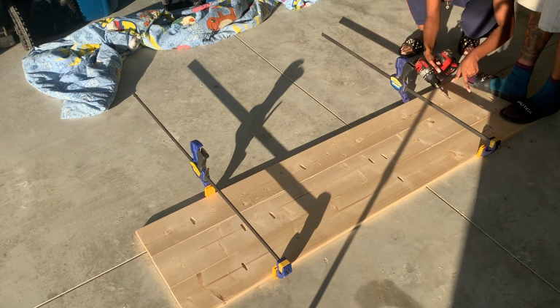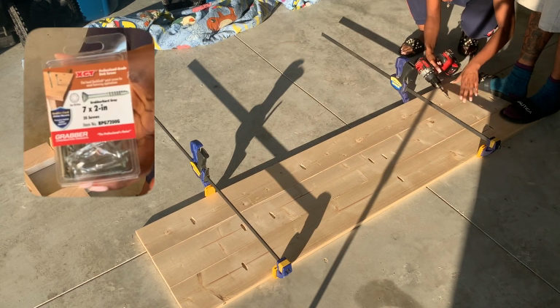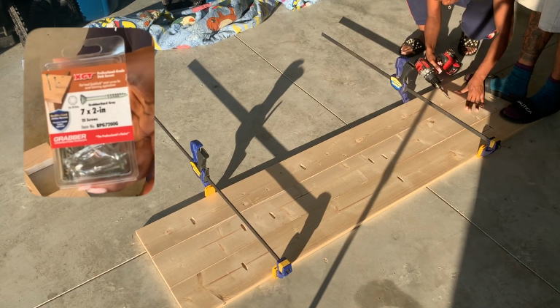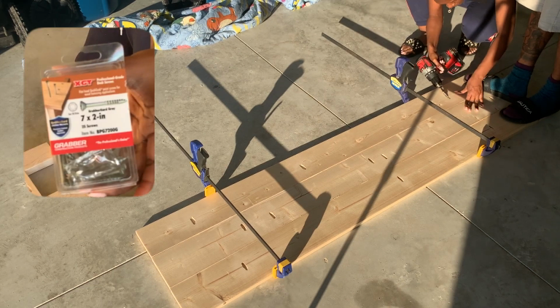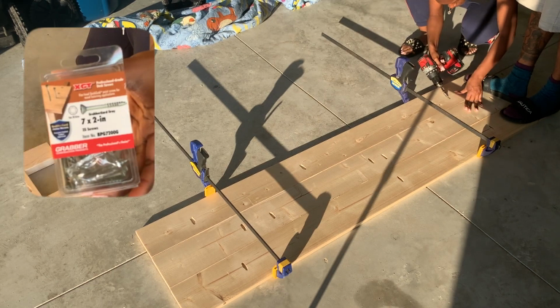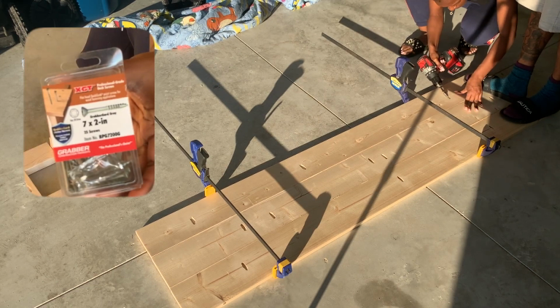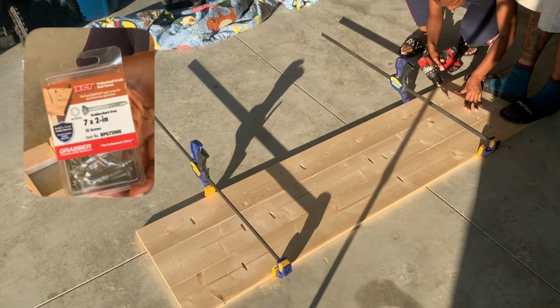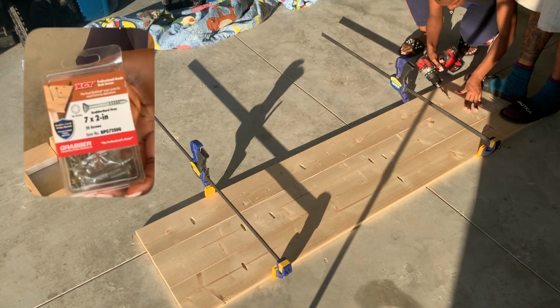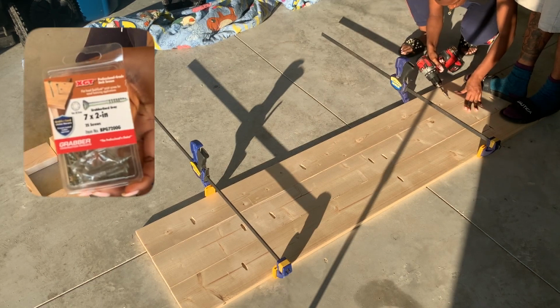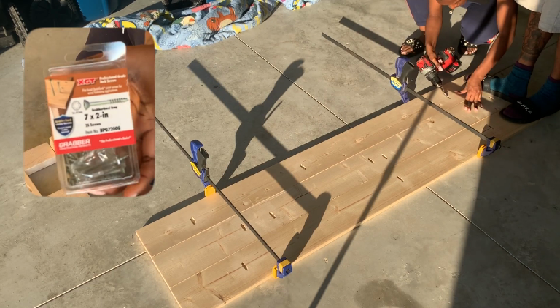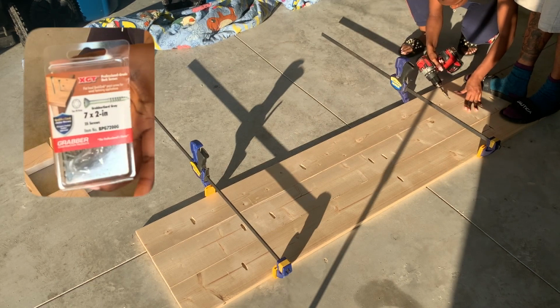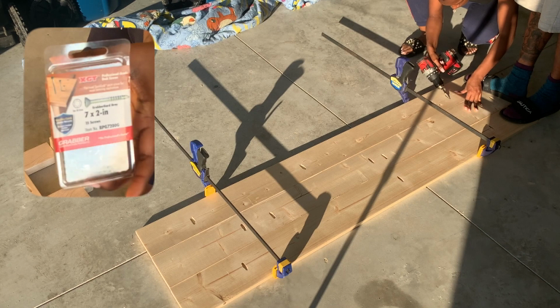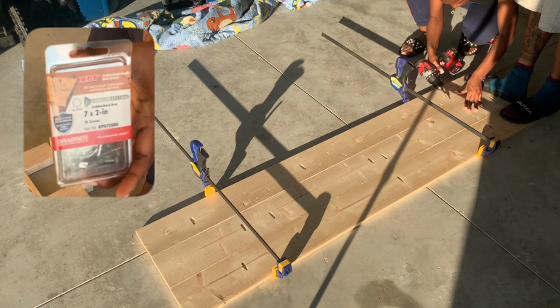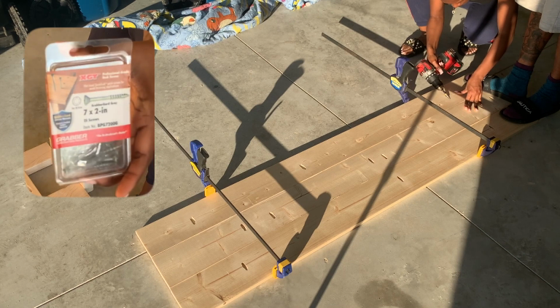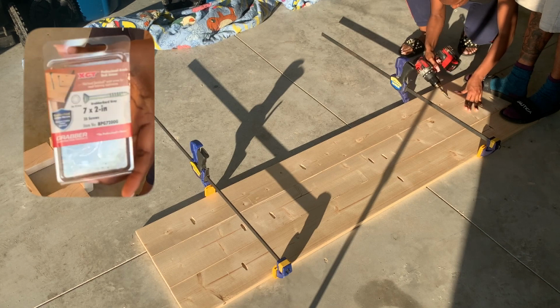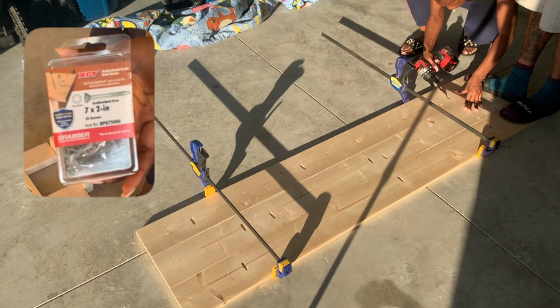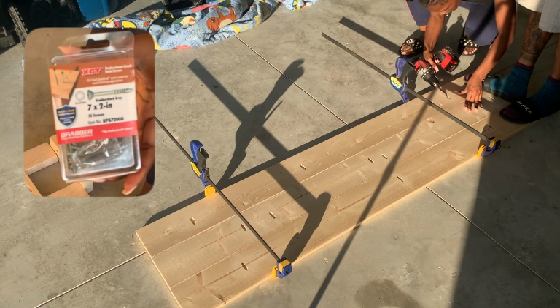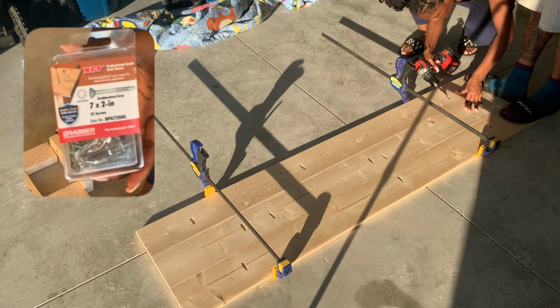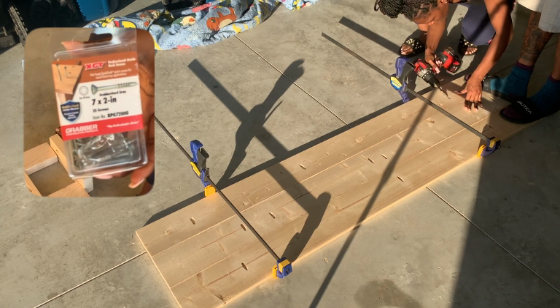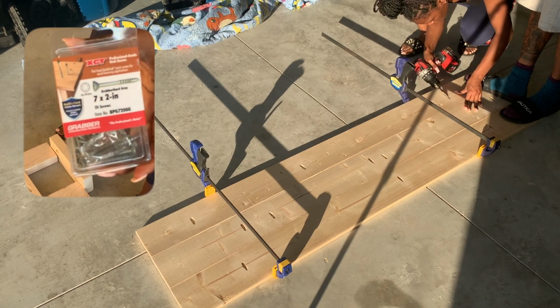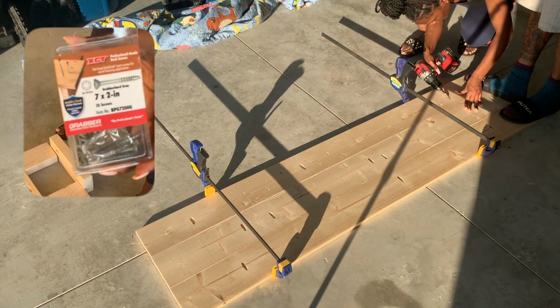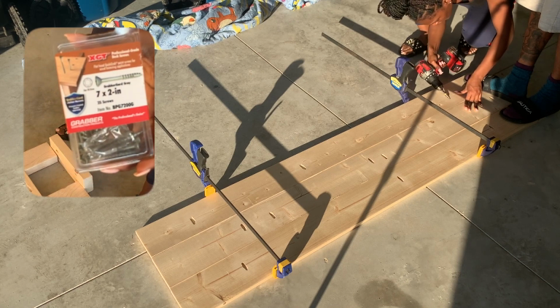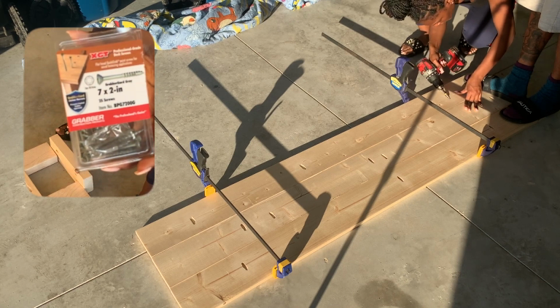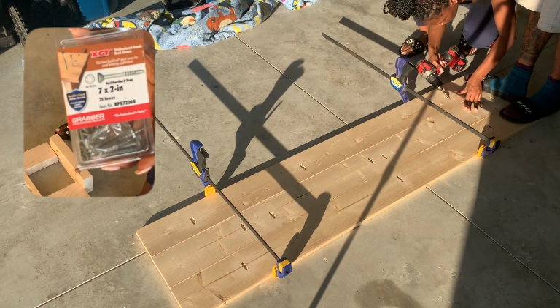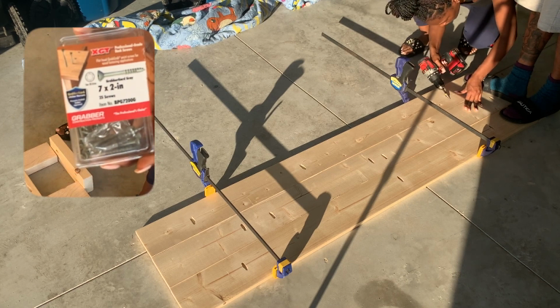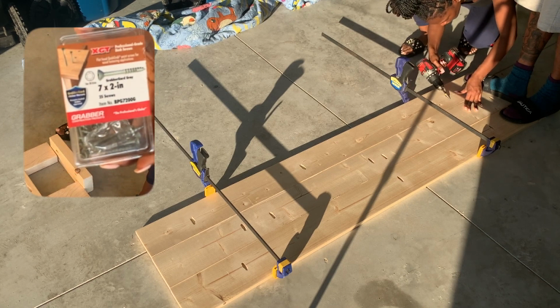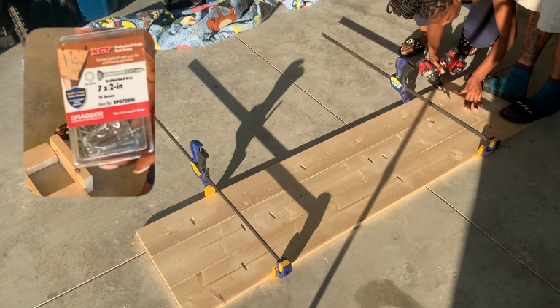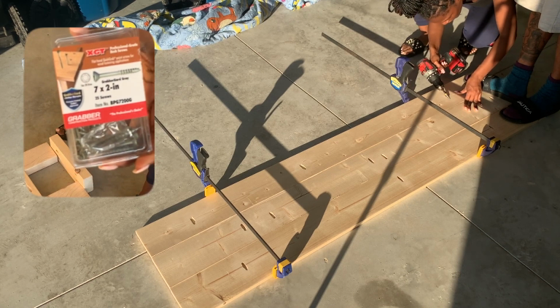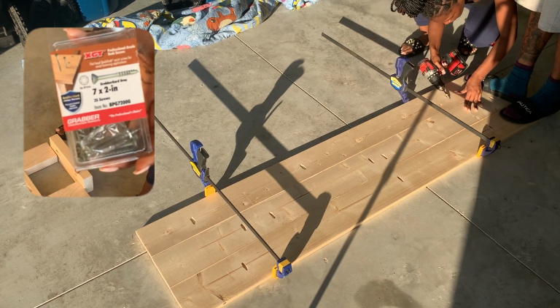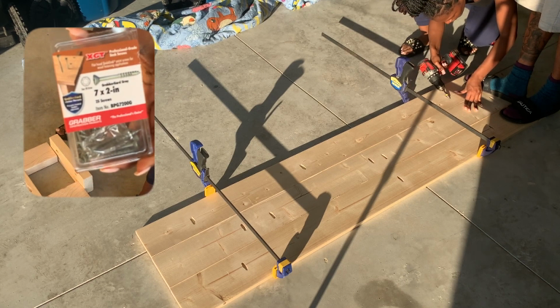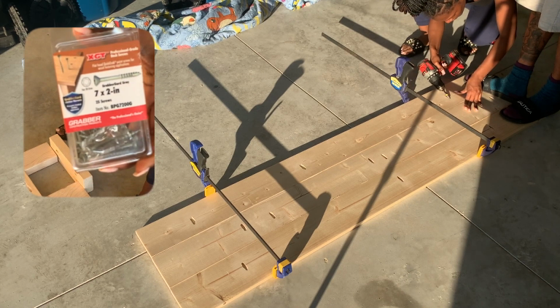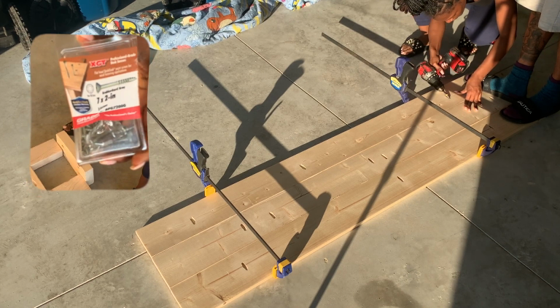These are the screws that I used — they were two-inch screws. This is the point of the pocket holes.